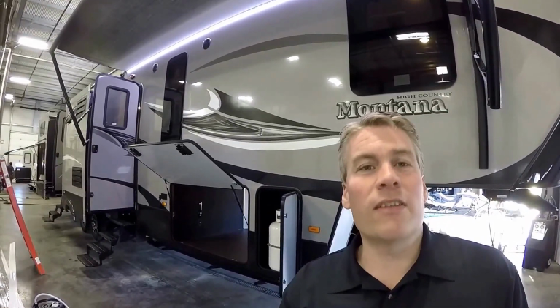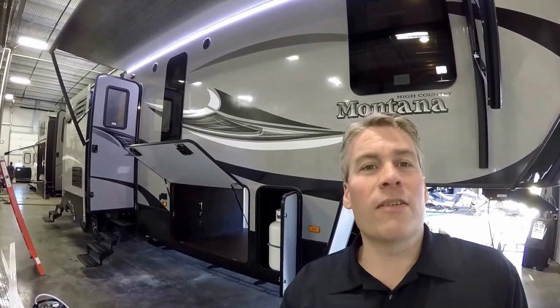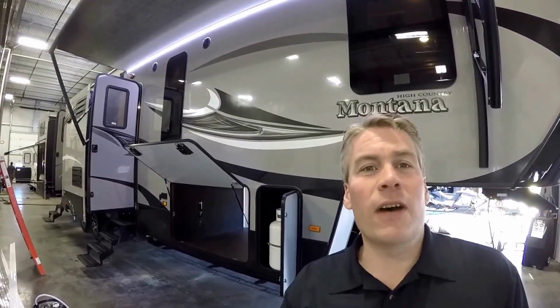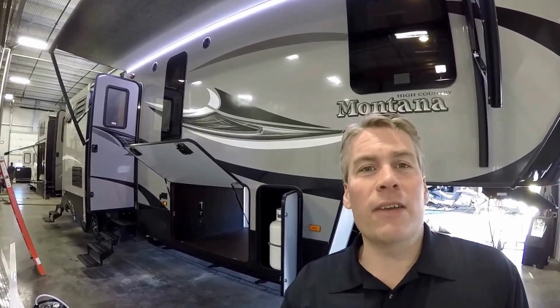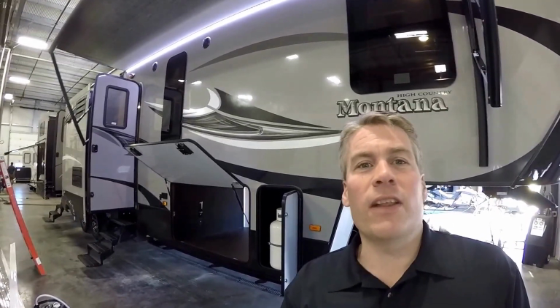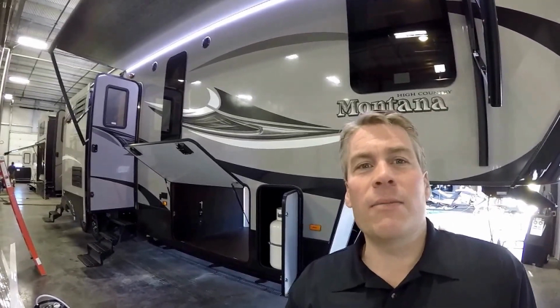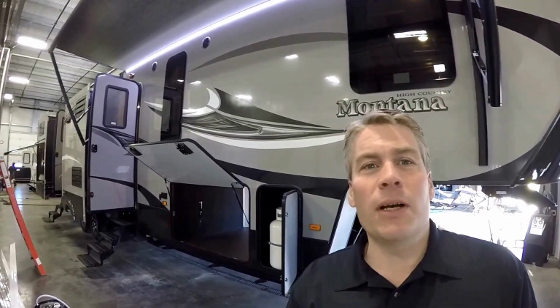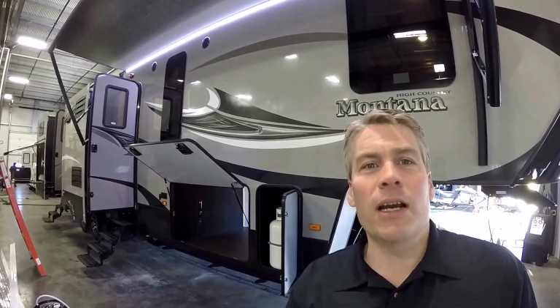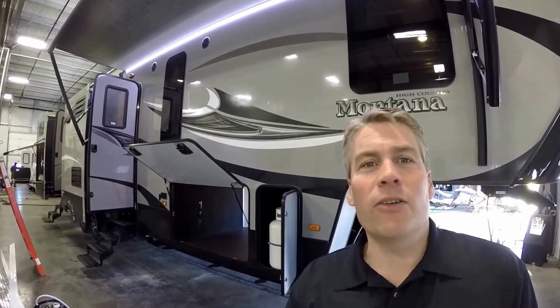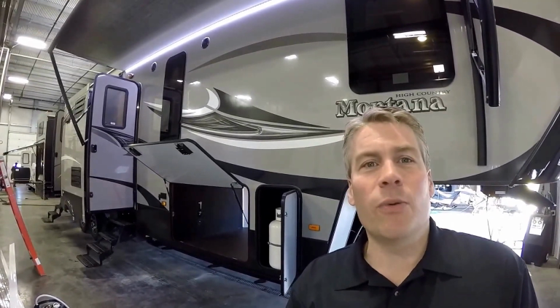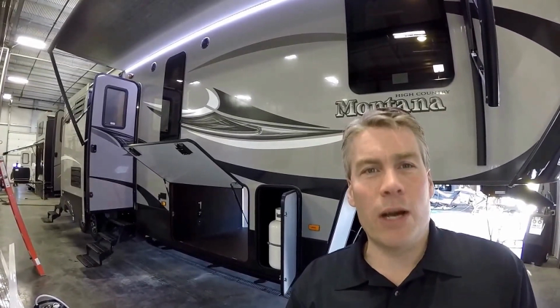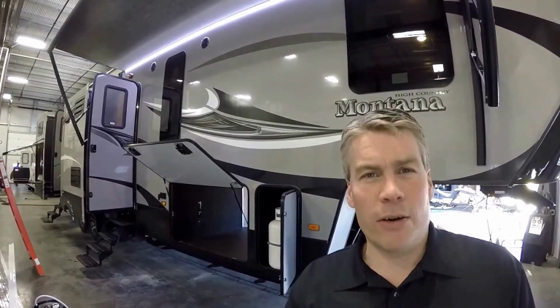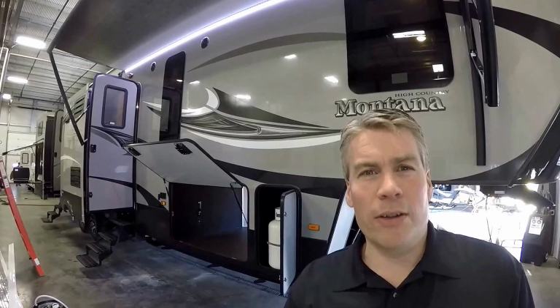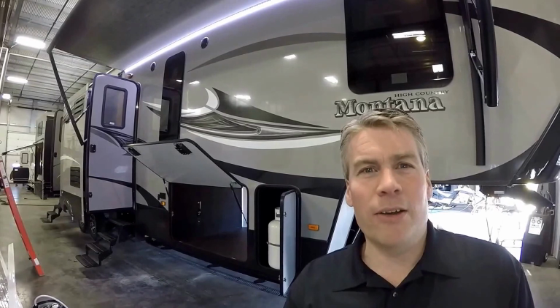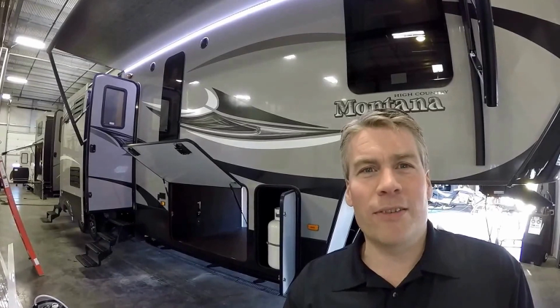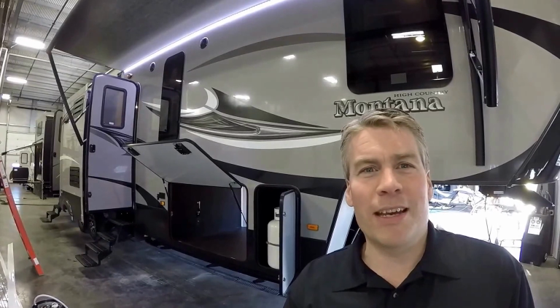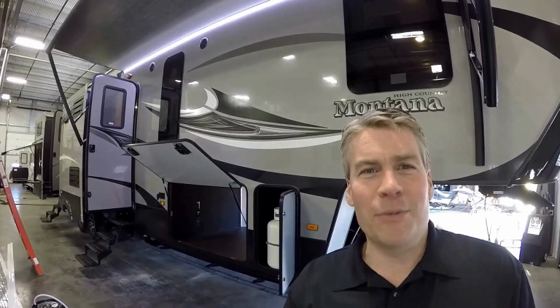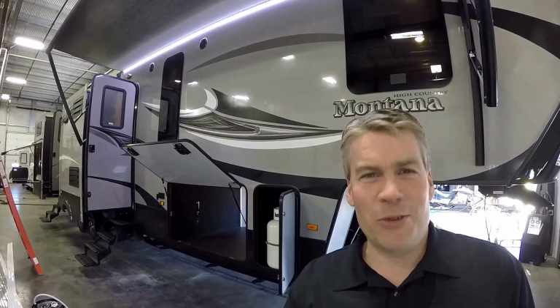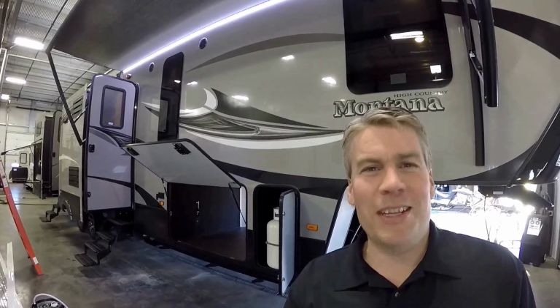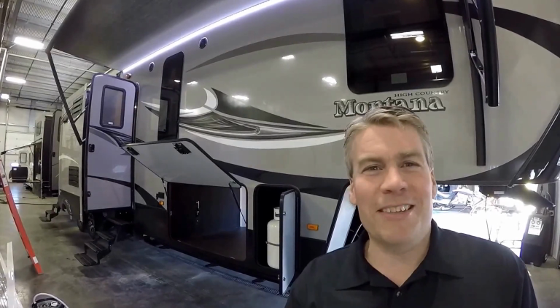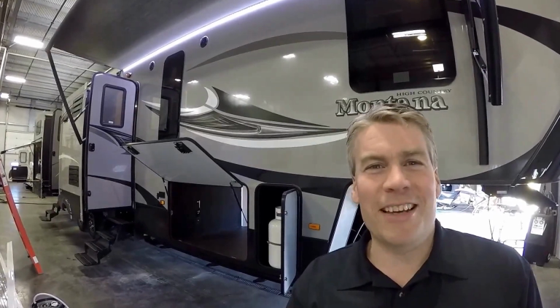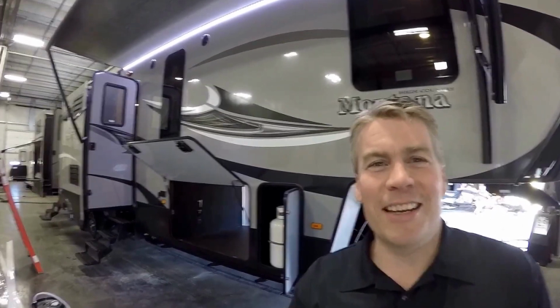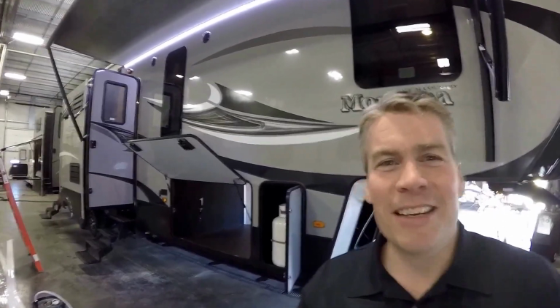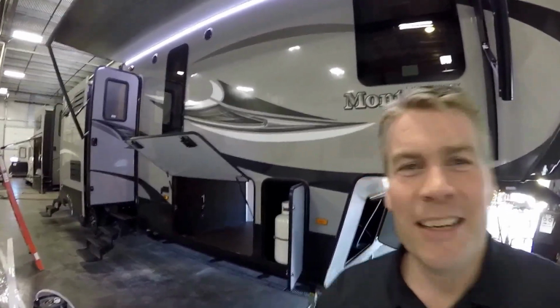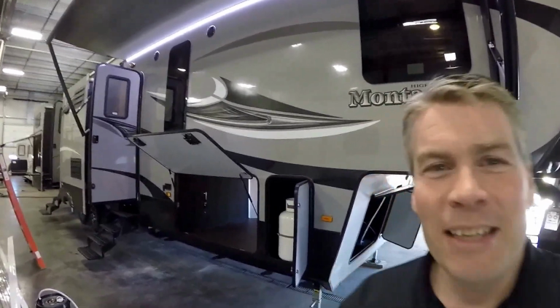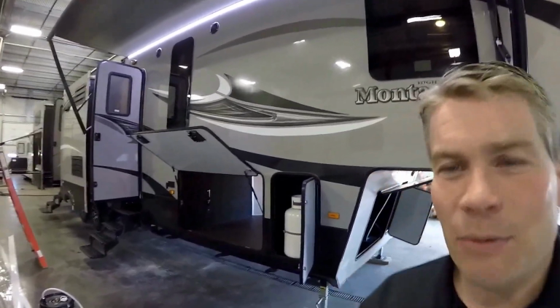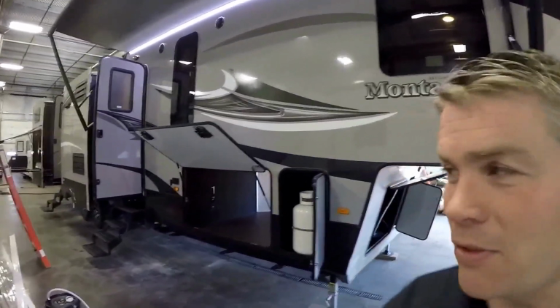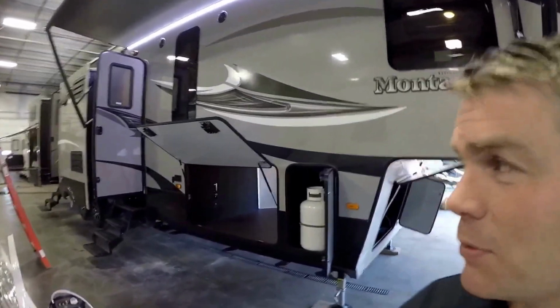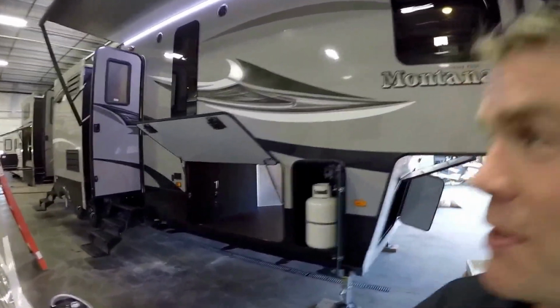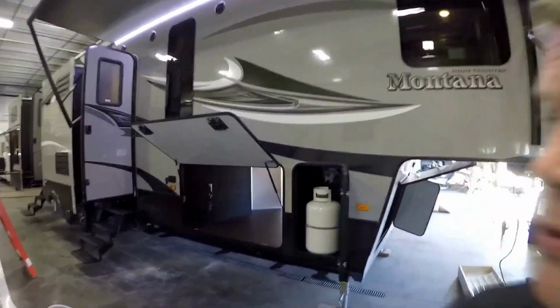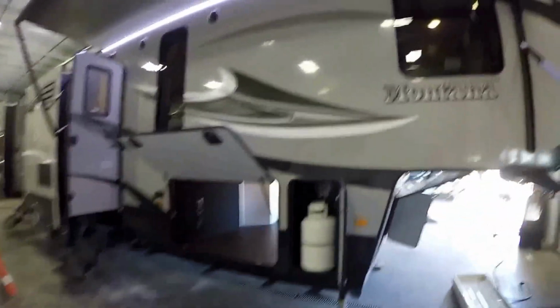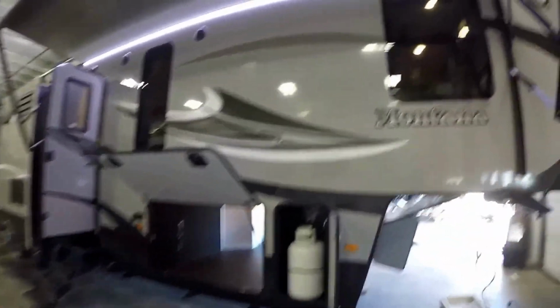This is a five slide bunkhouse. We'll walk around the outside, we'll show you the inside, and we'll see what you think.